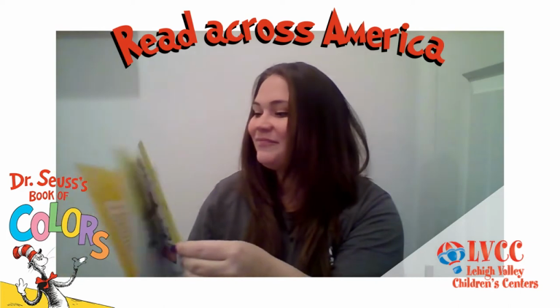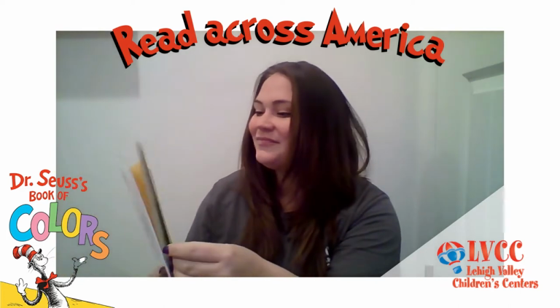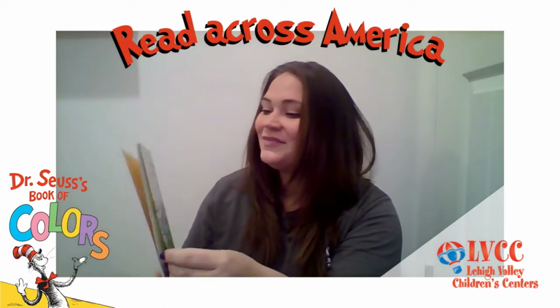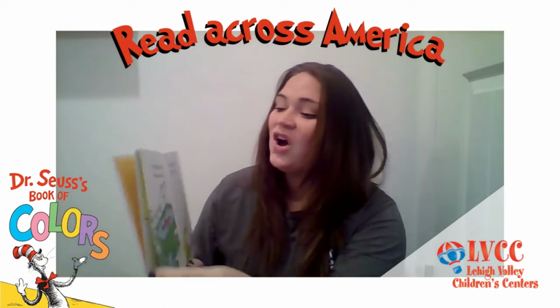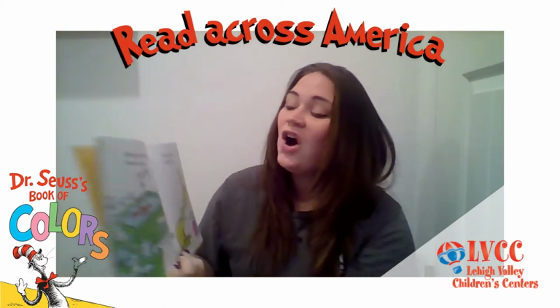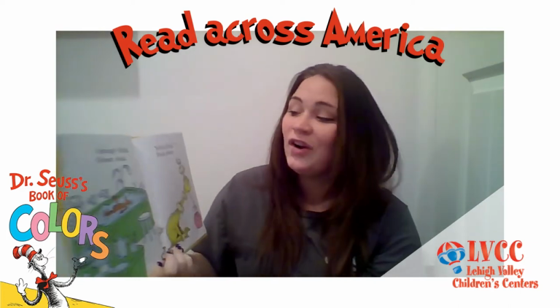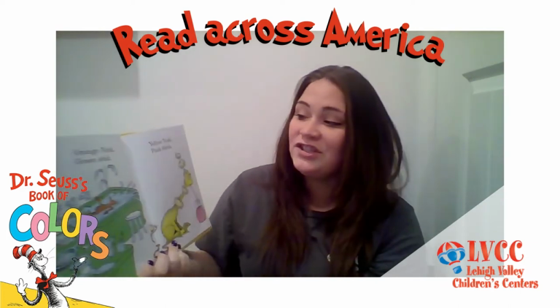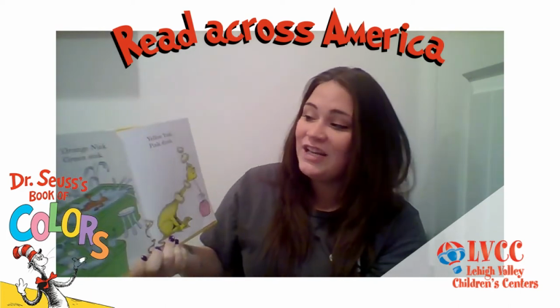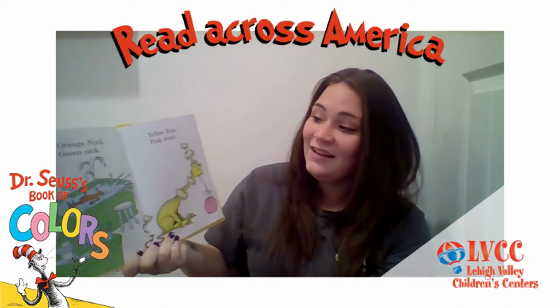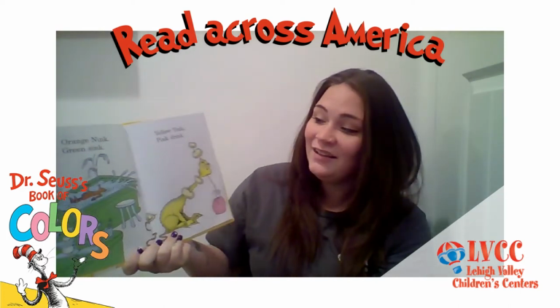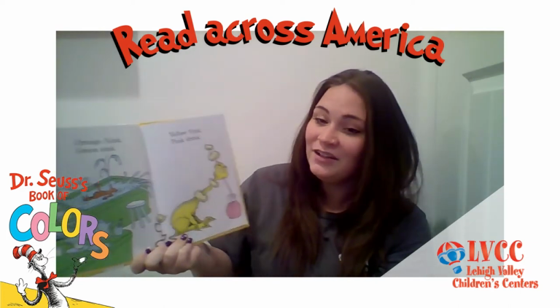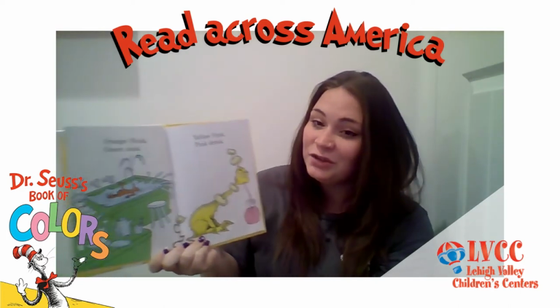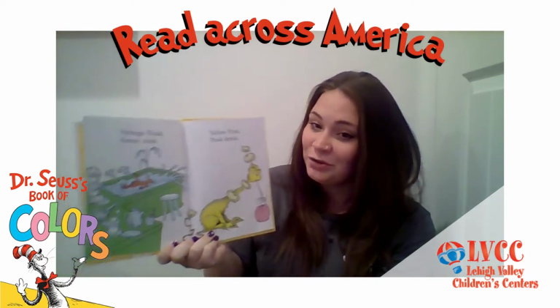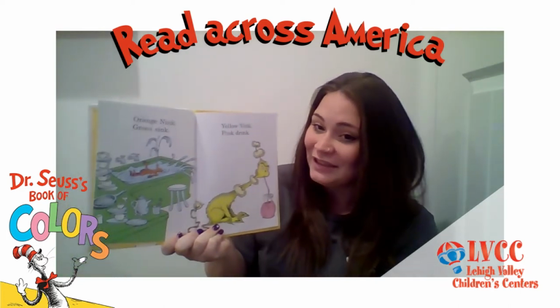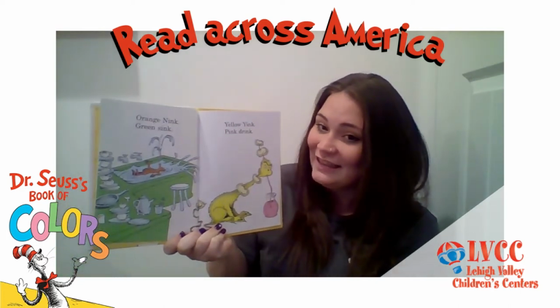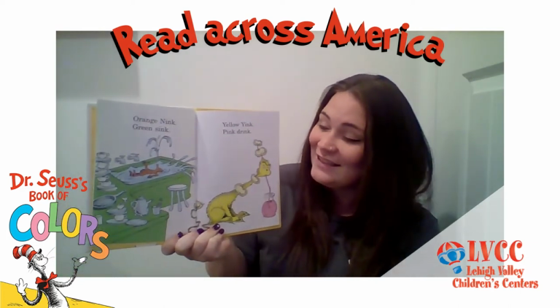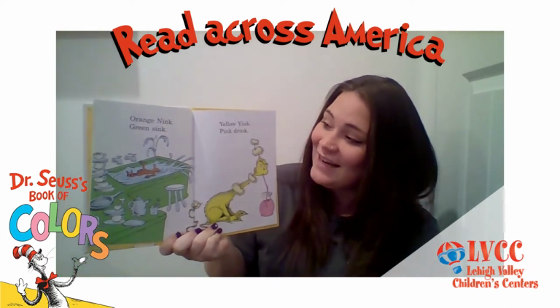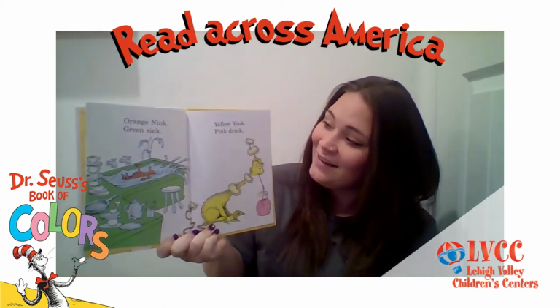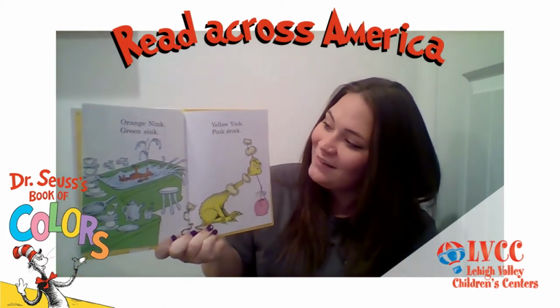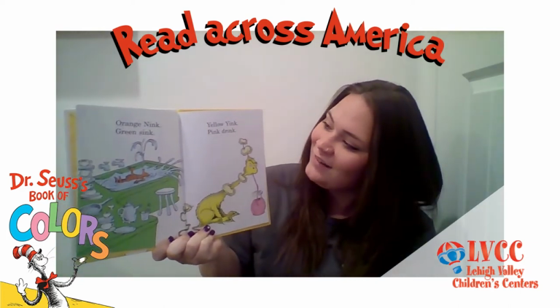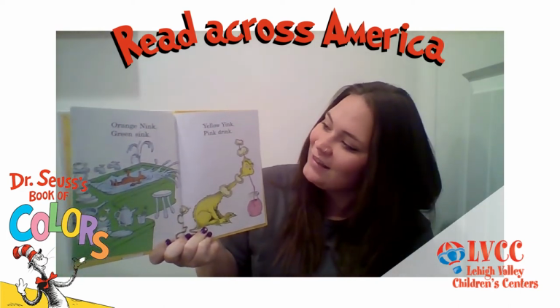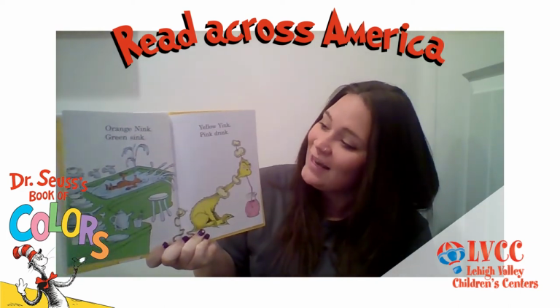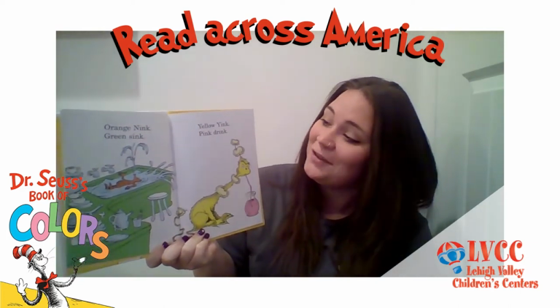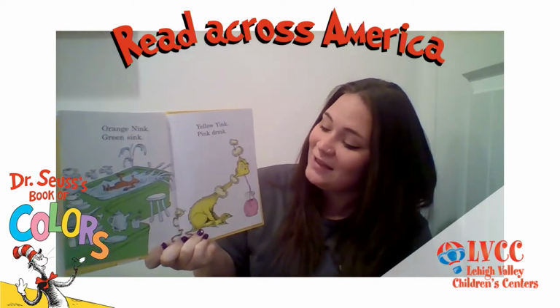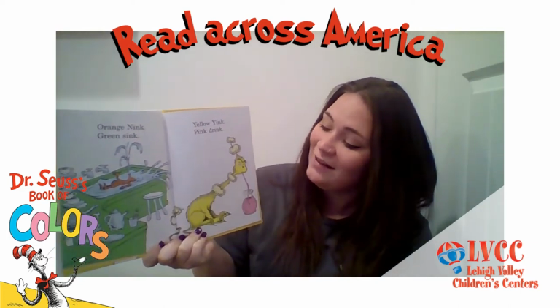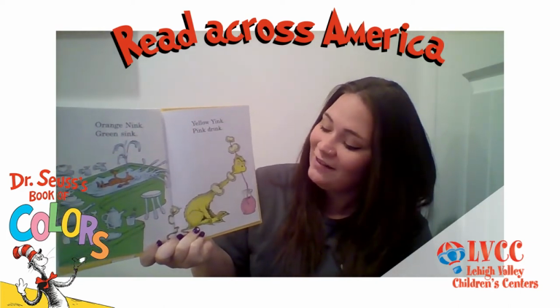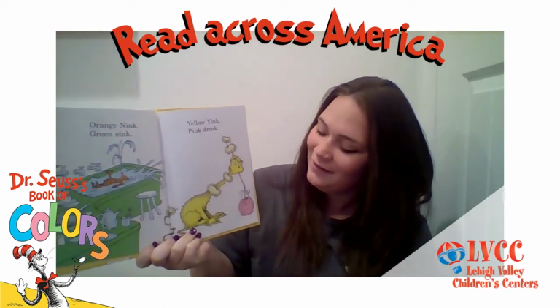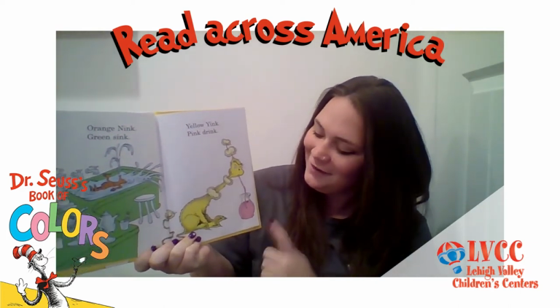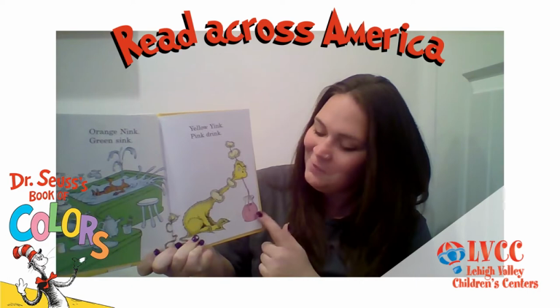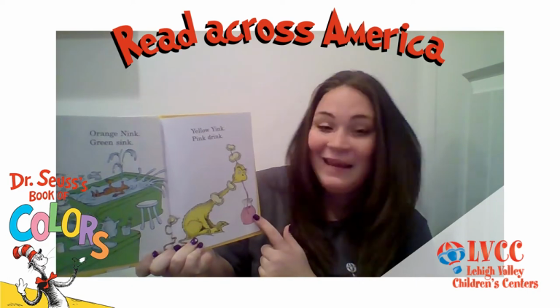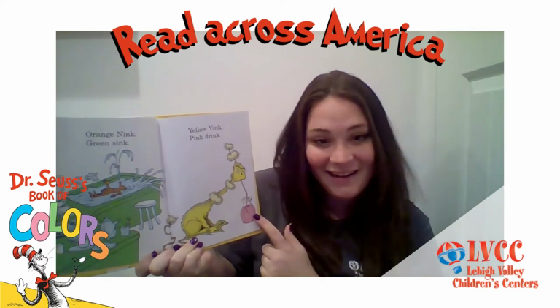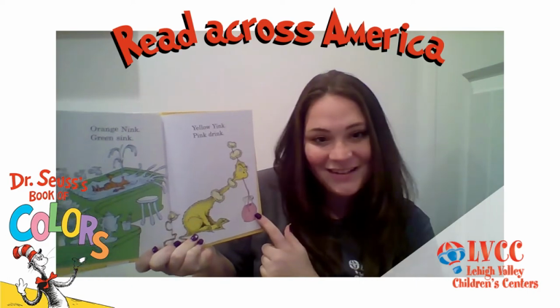Orange nink, green sink, yellow yink, pink drink.